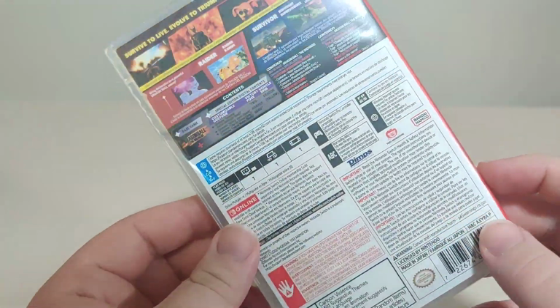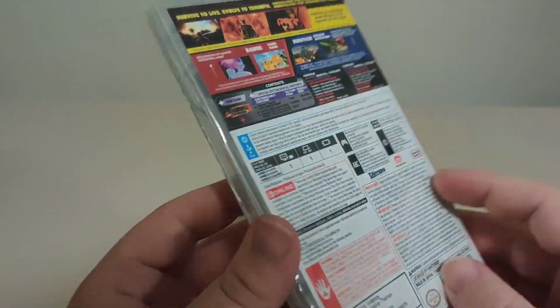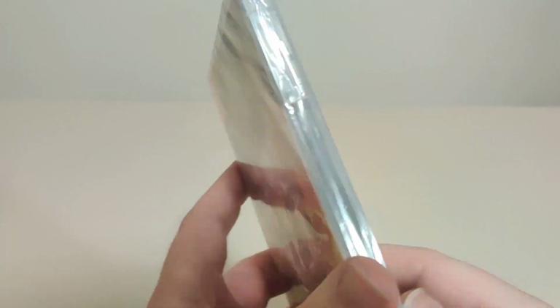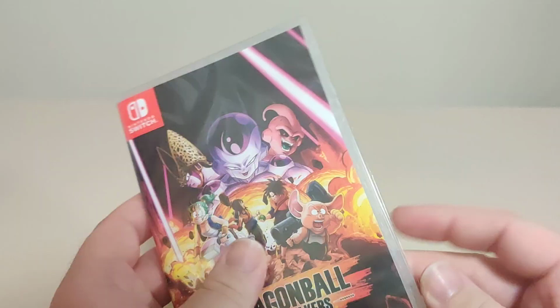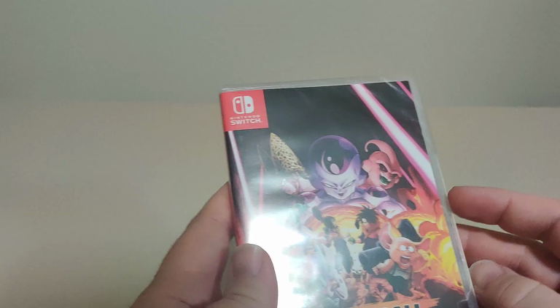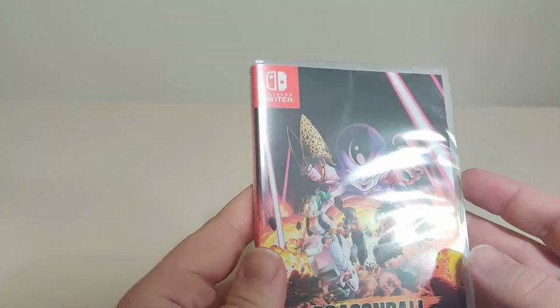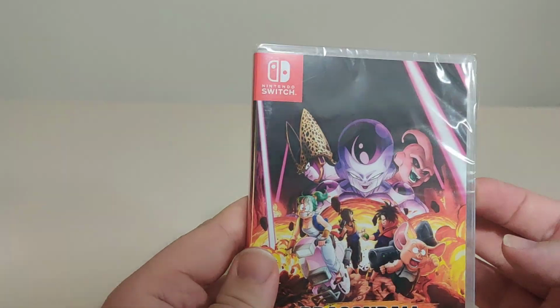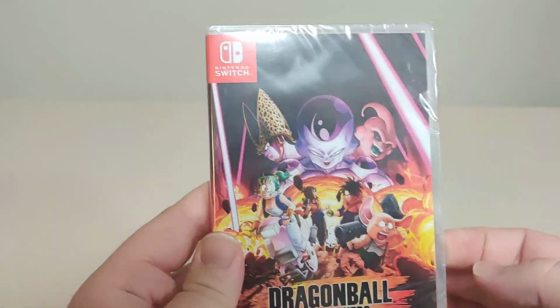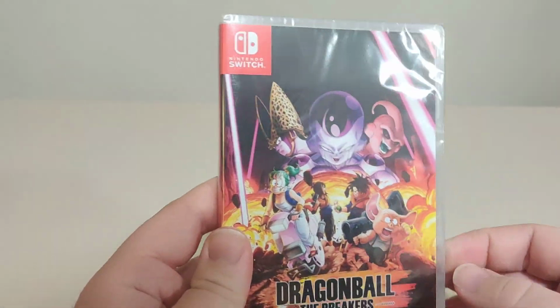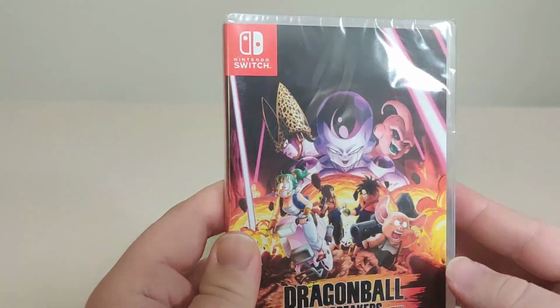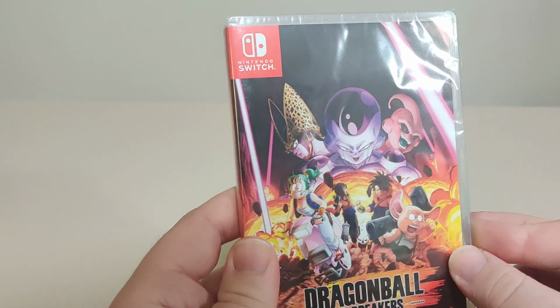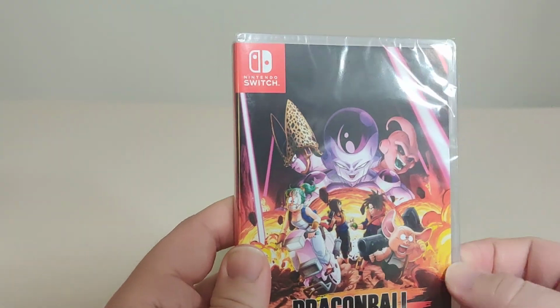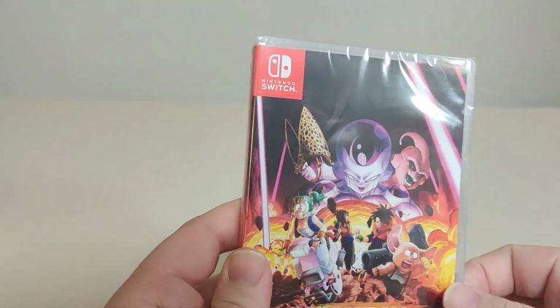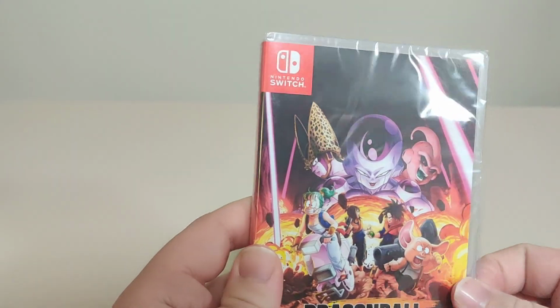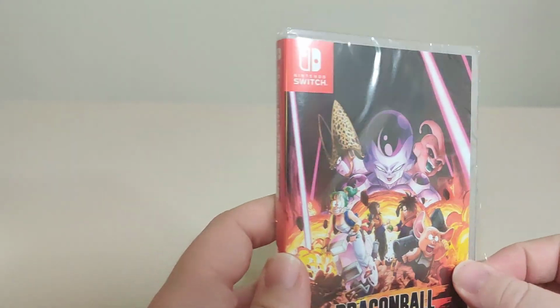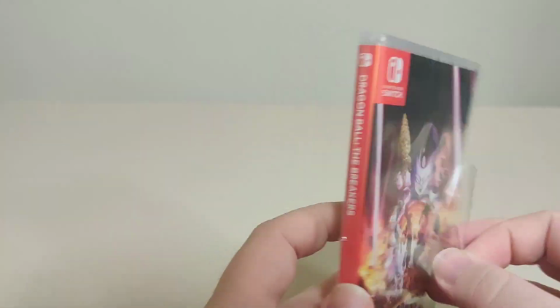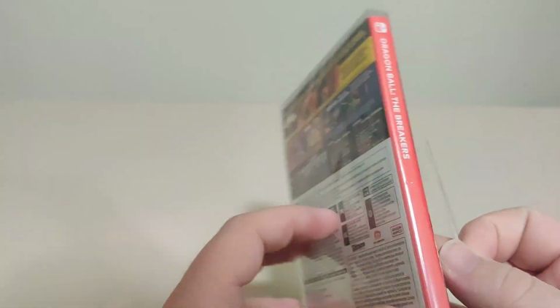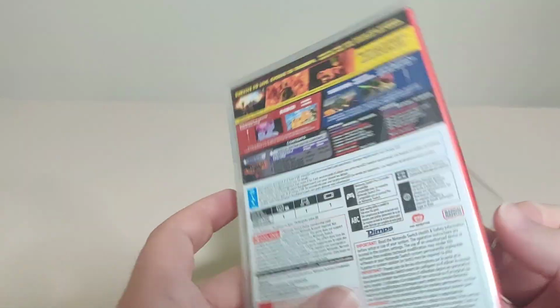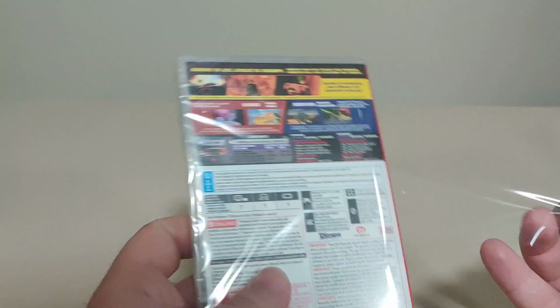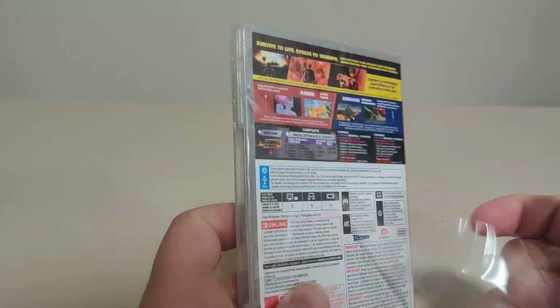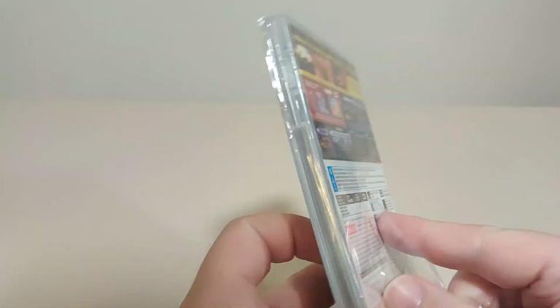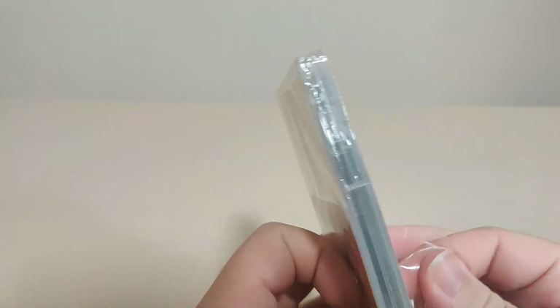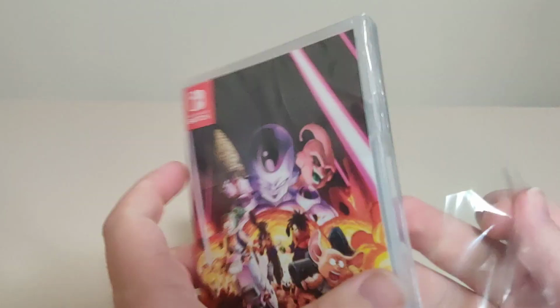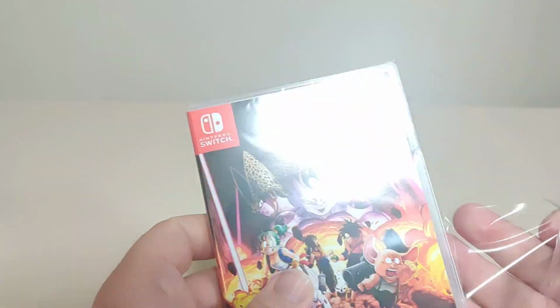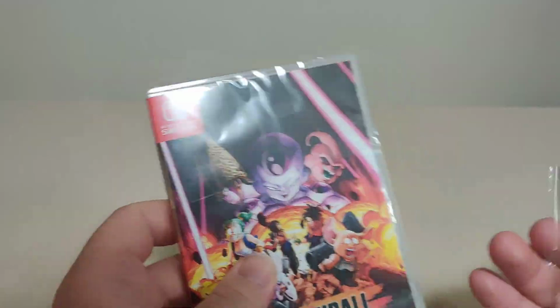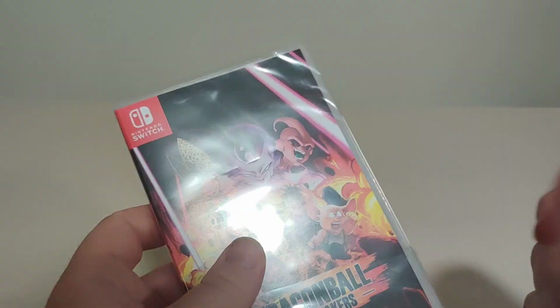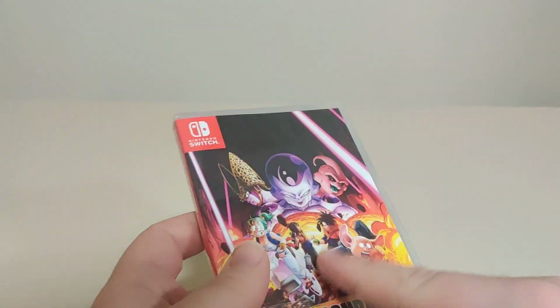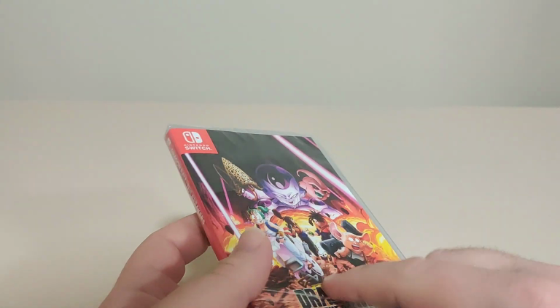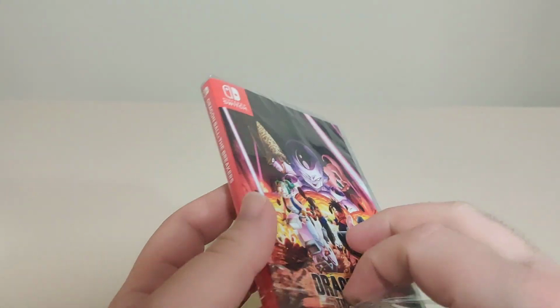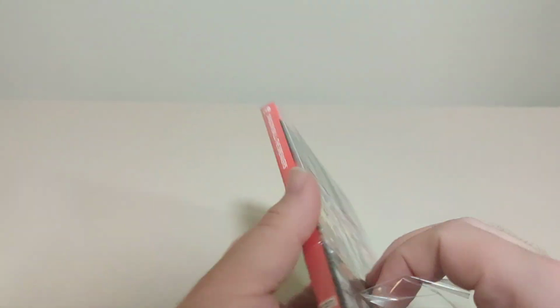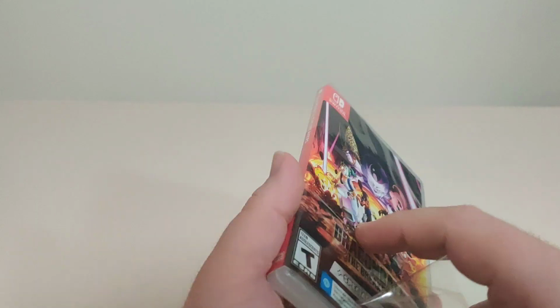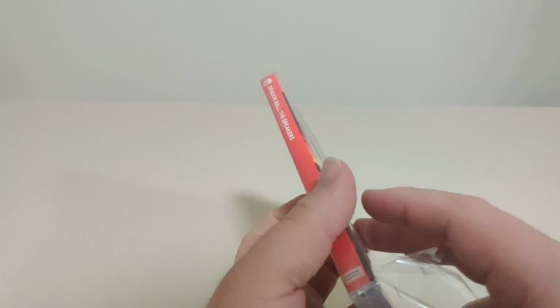This game did have a collector edition for it, but I did not pick that up. There was a steelbook, but it wasn't a Switch-sized steelbook.